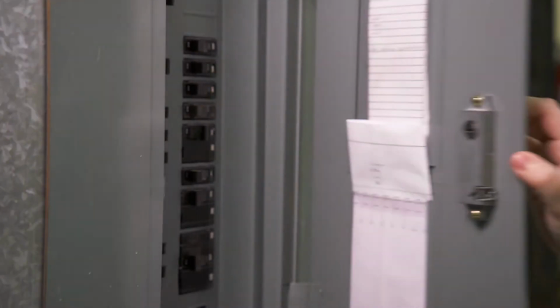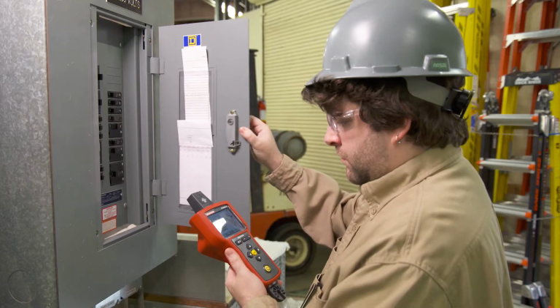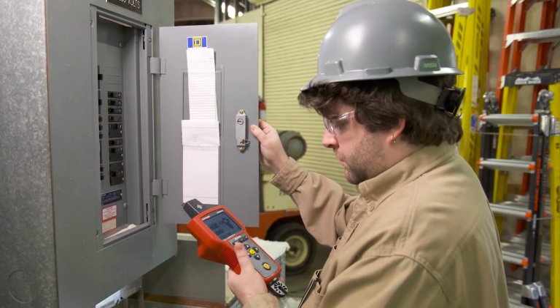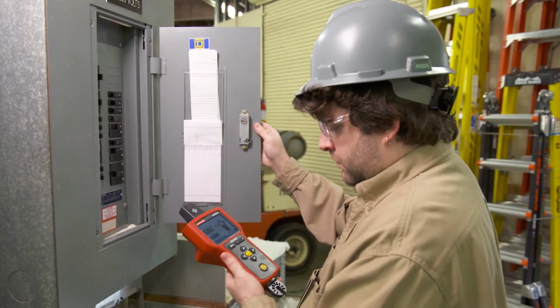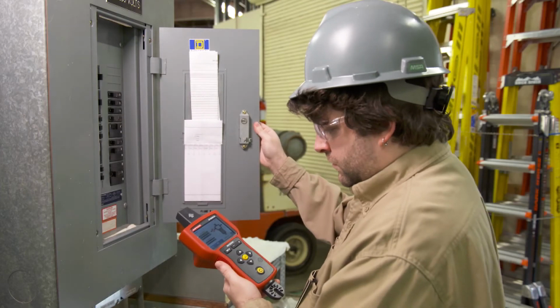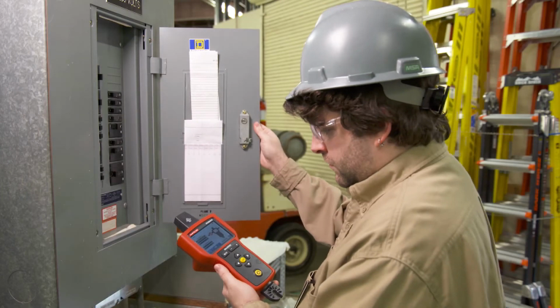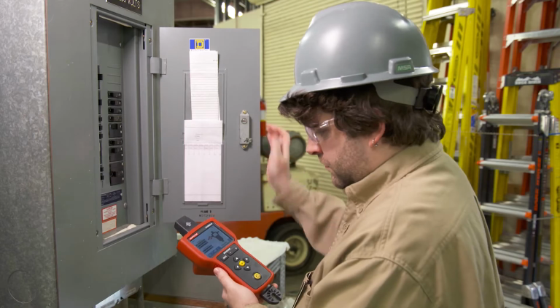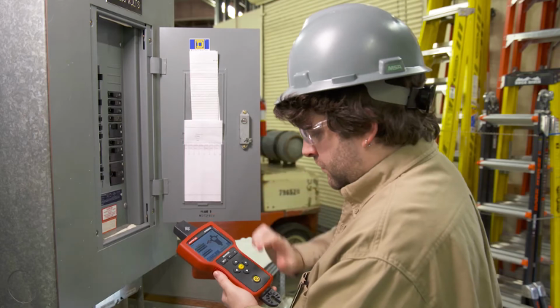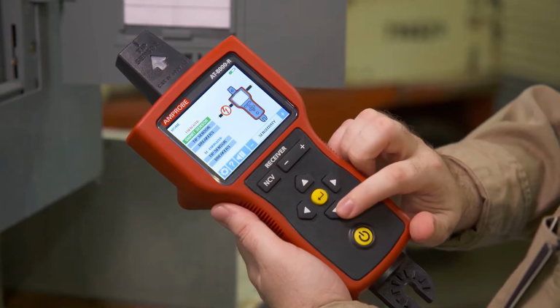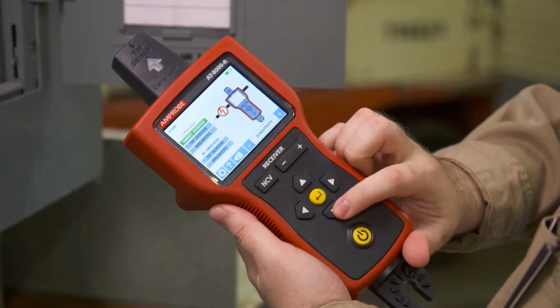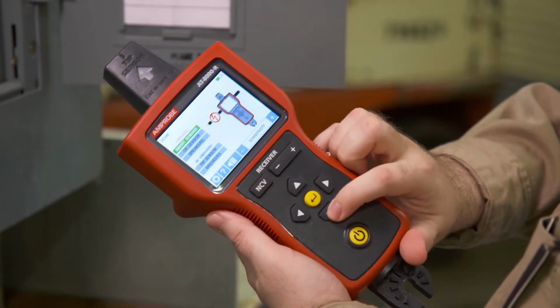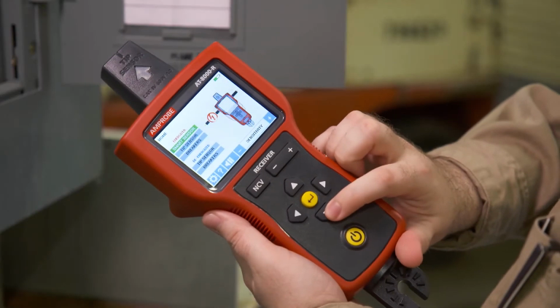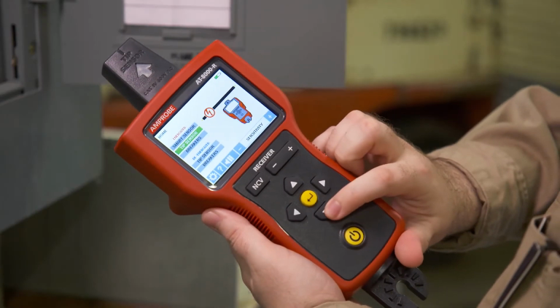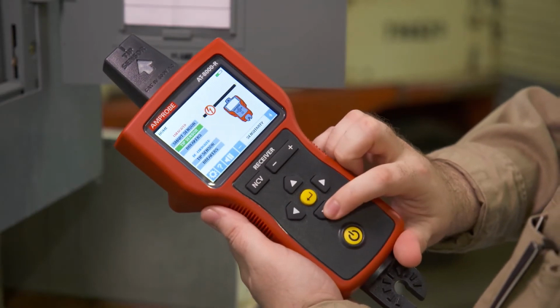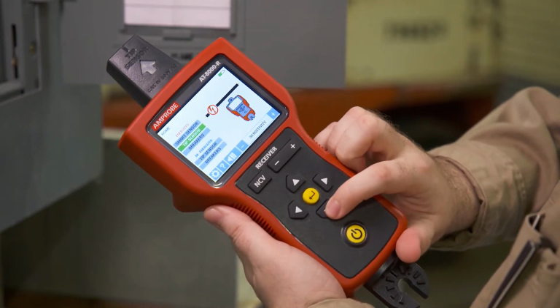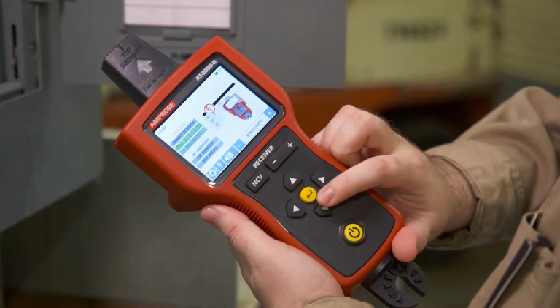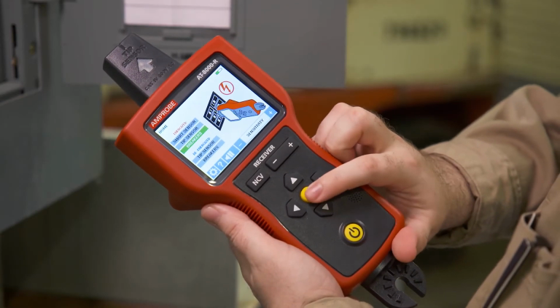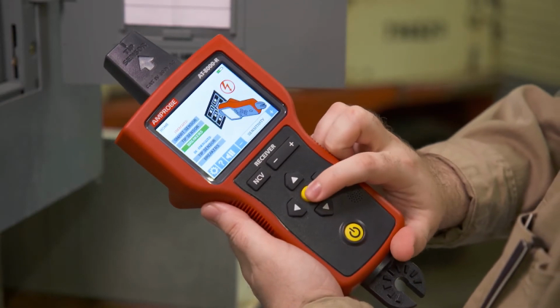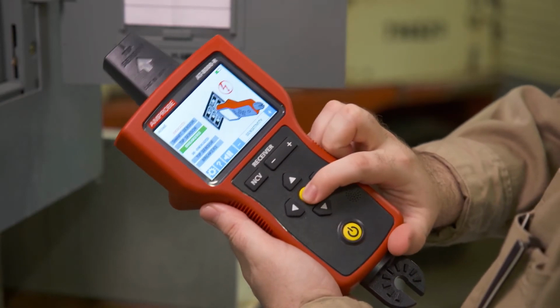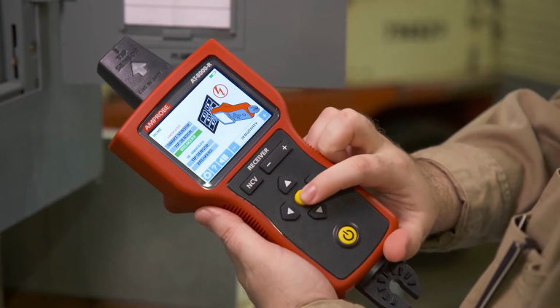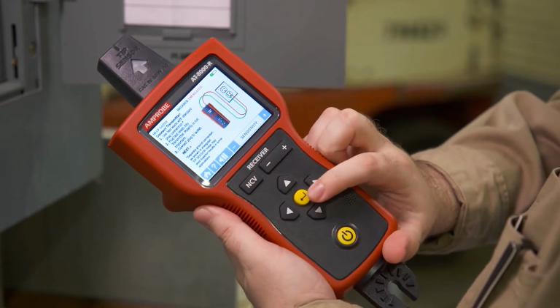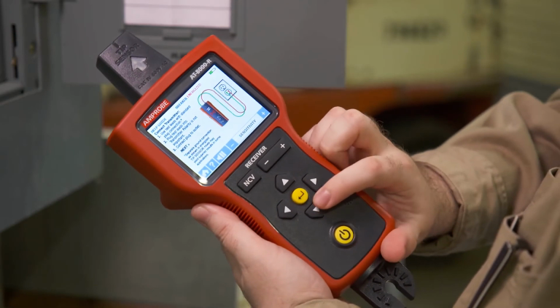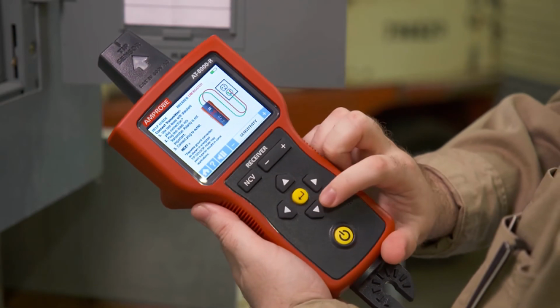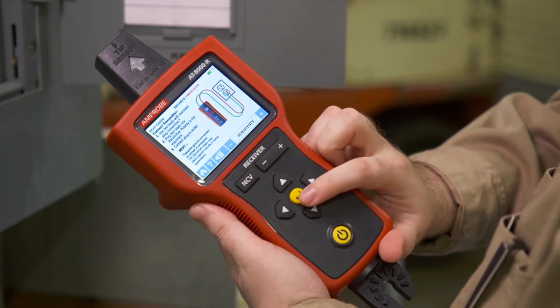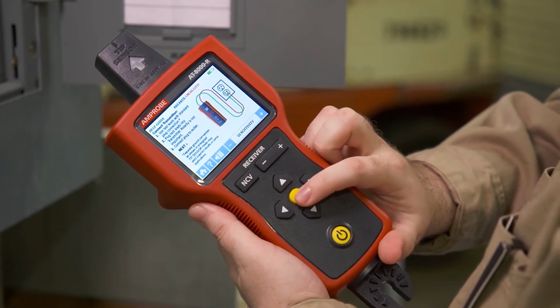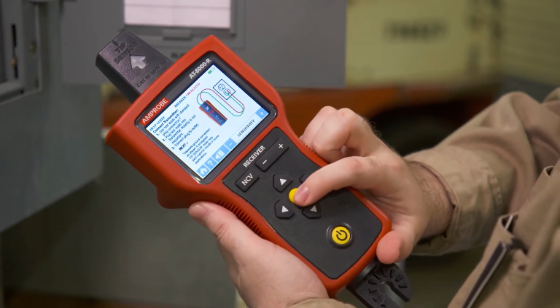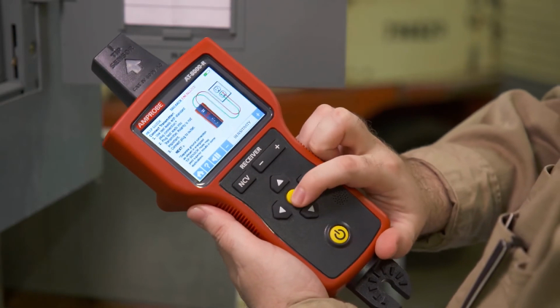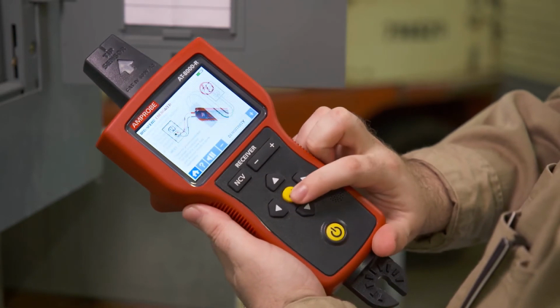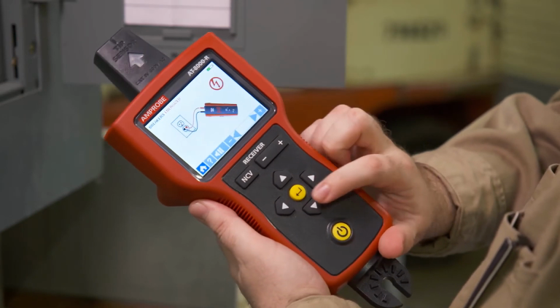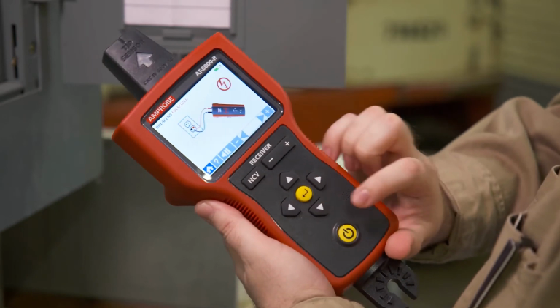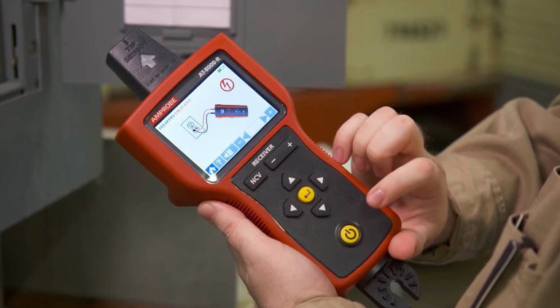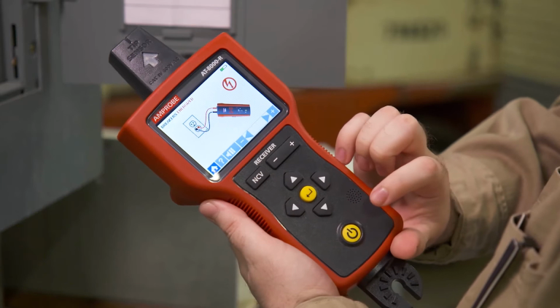Turn on the receiver and select either energized breakers mode or de-energized breakers mode using the directional arrows.